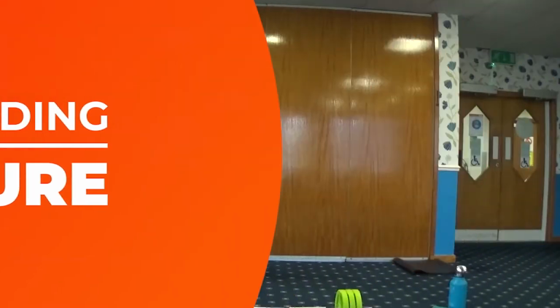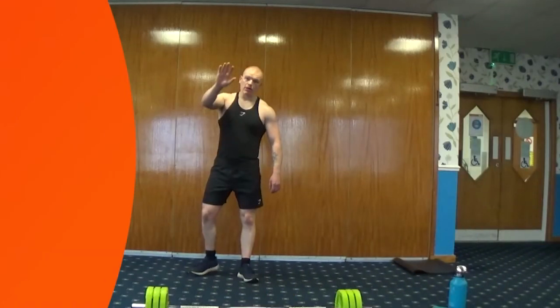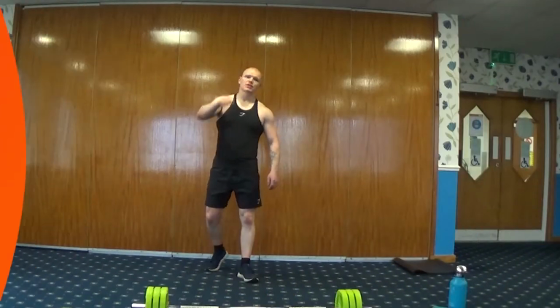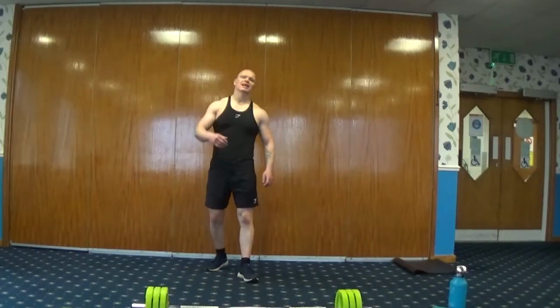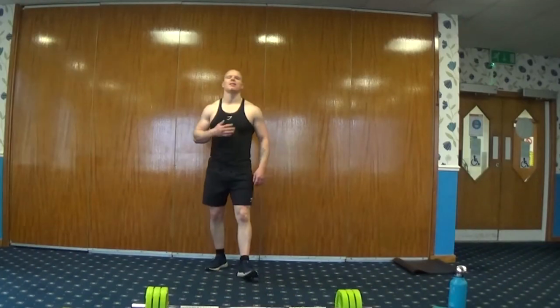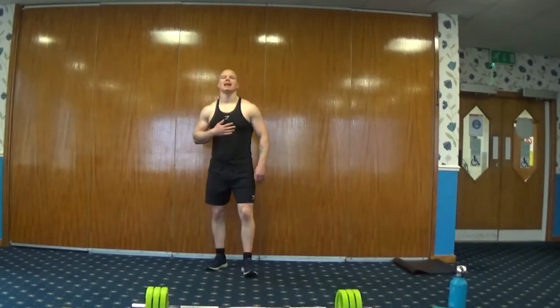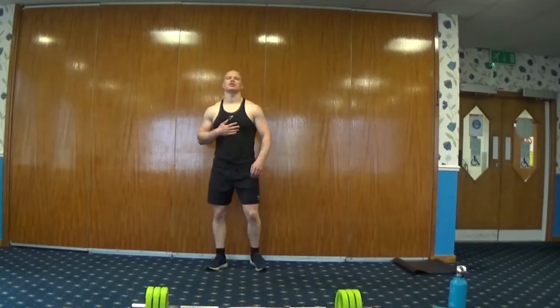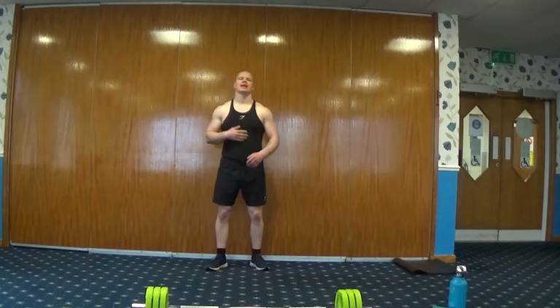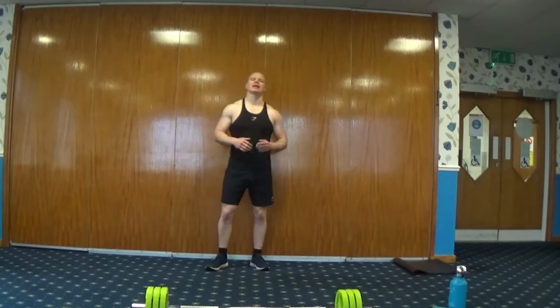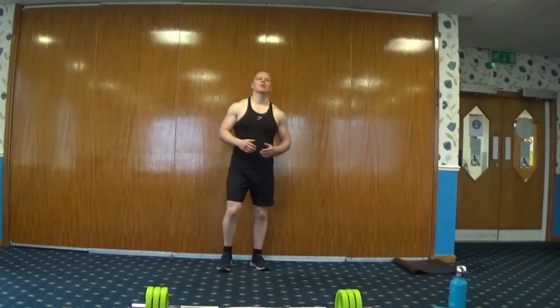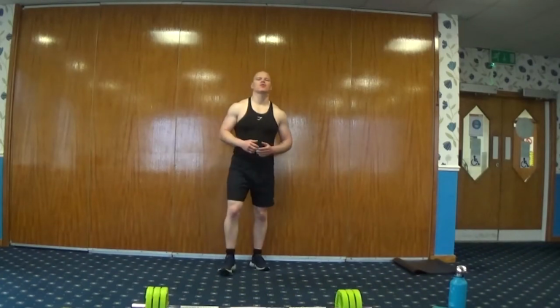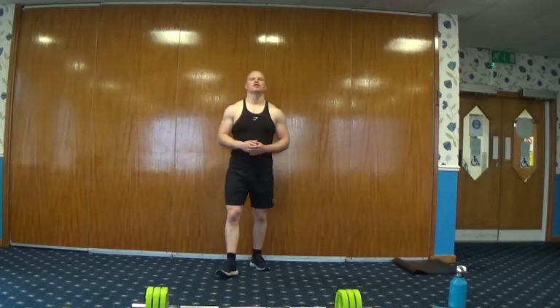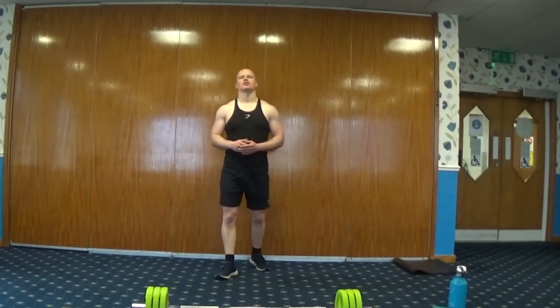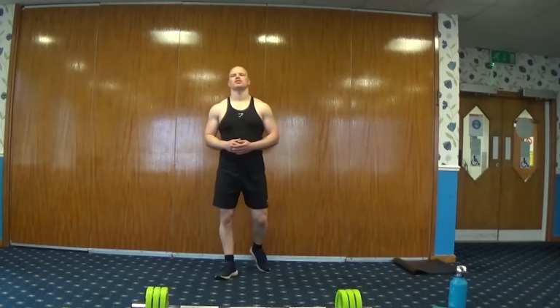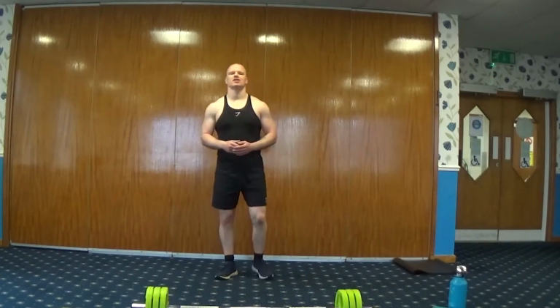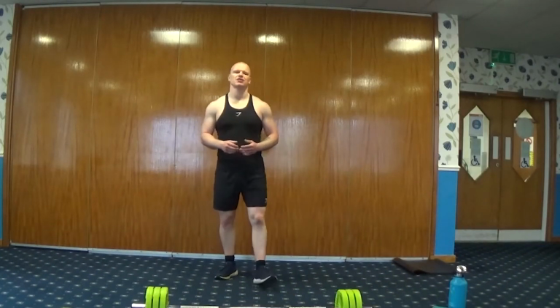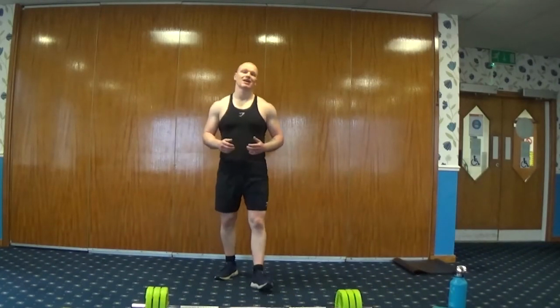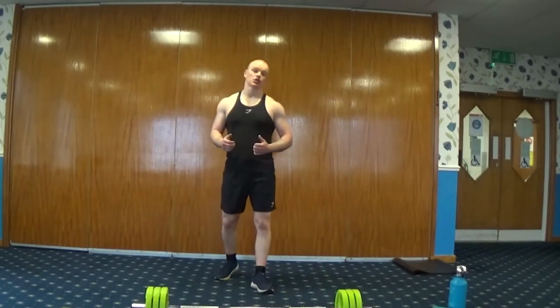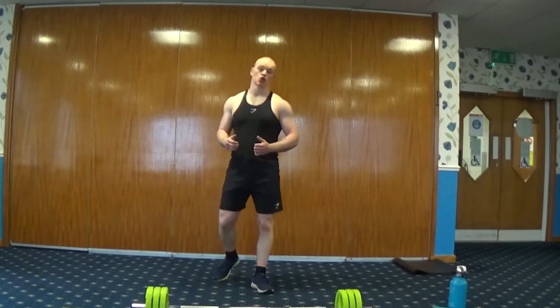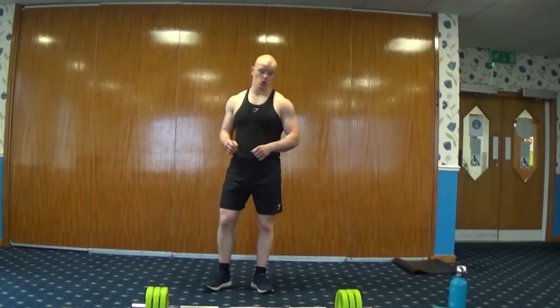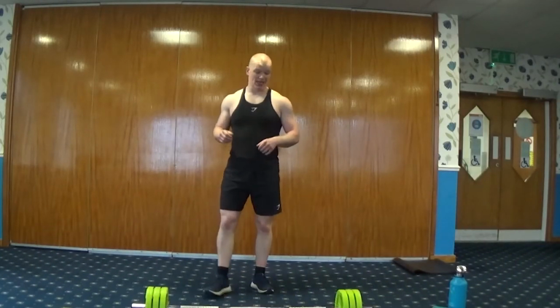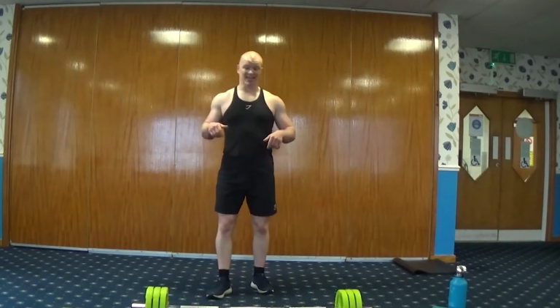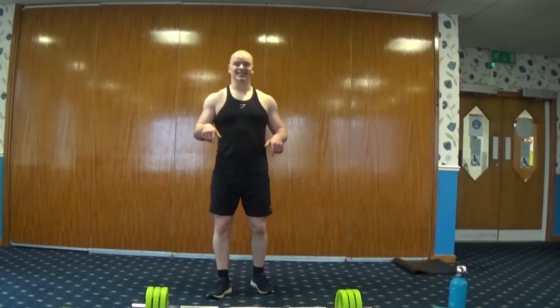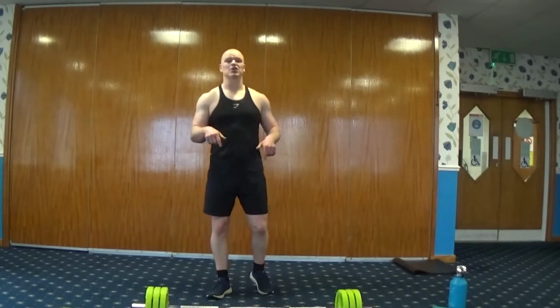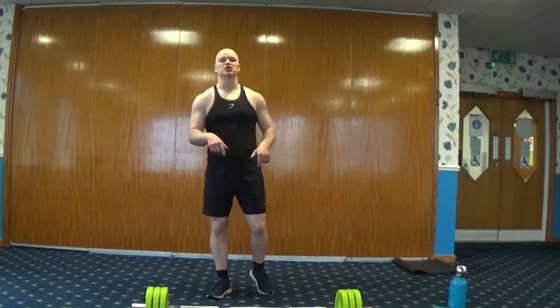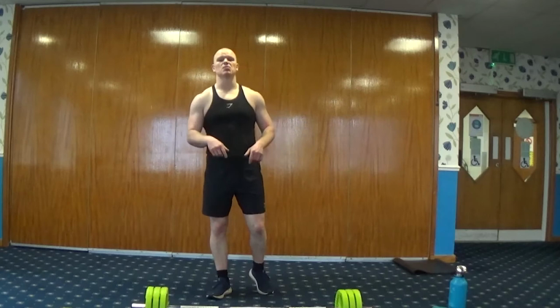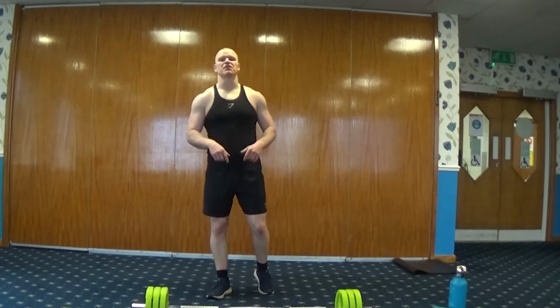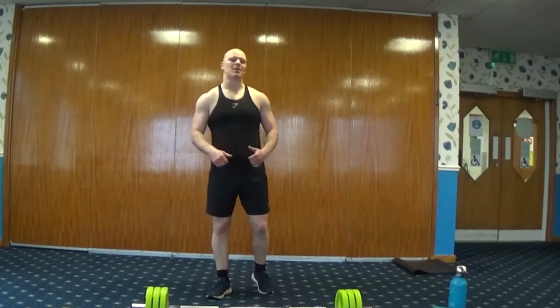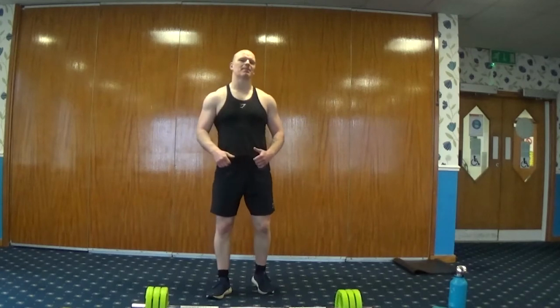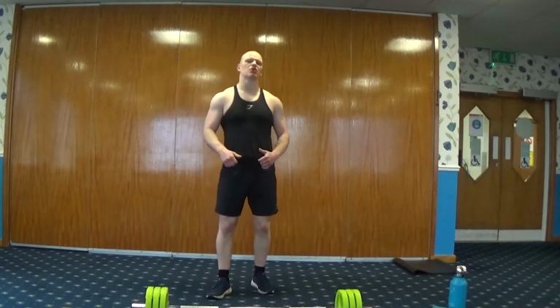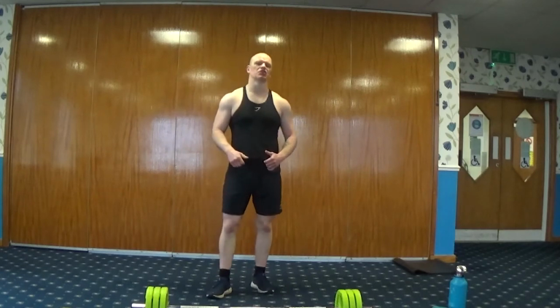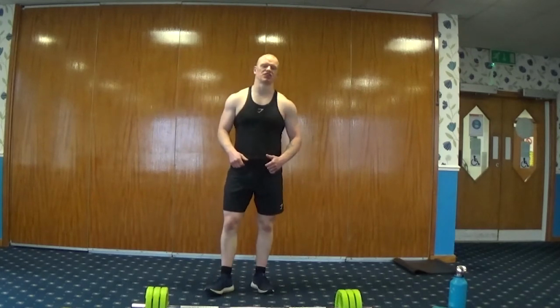Hello everybody, my name is Ricky and I'm one of the fitness instructors at East Round Ledger Group. Today you will join me for barbell conditioning.